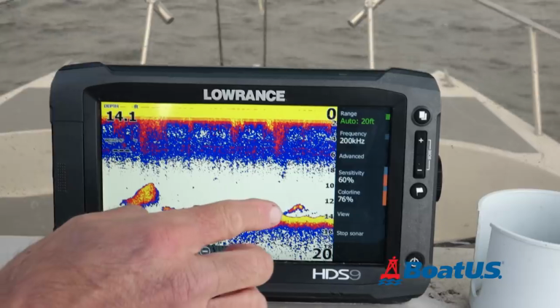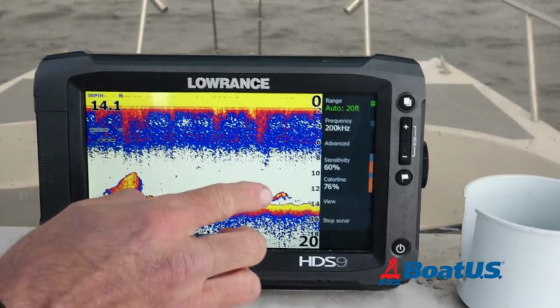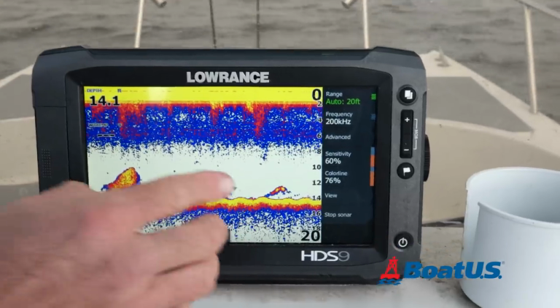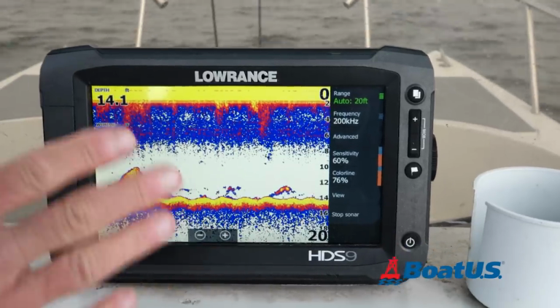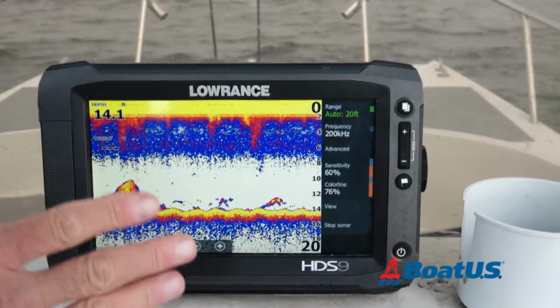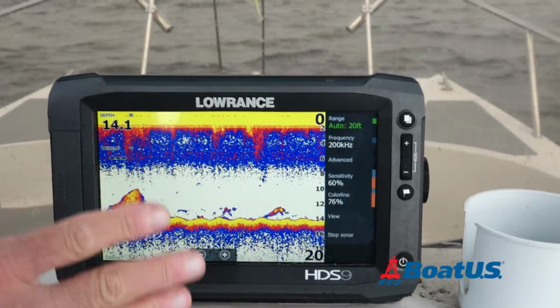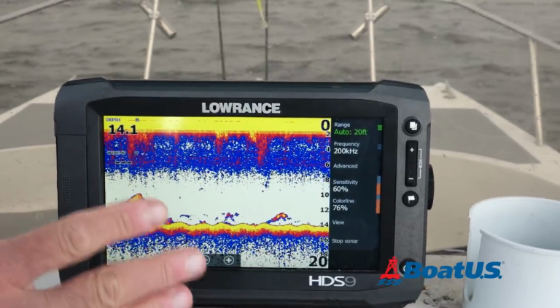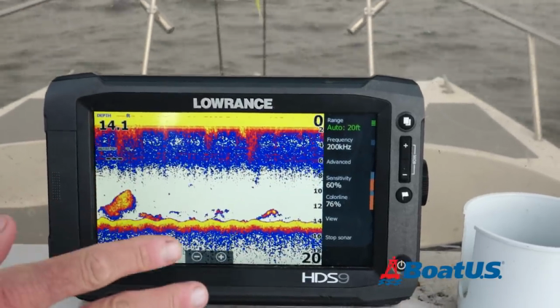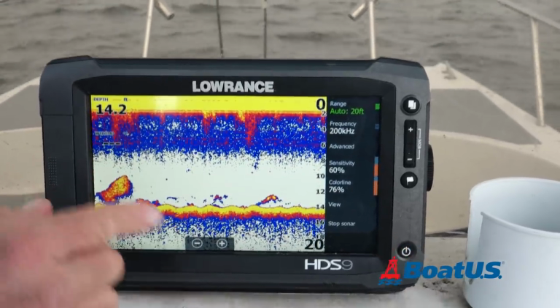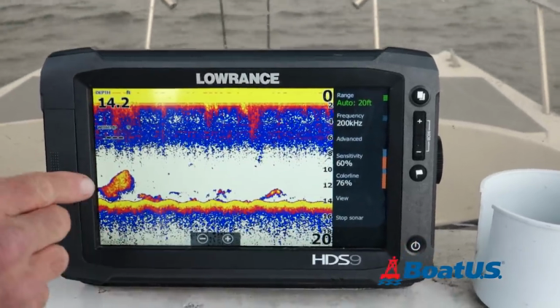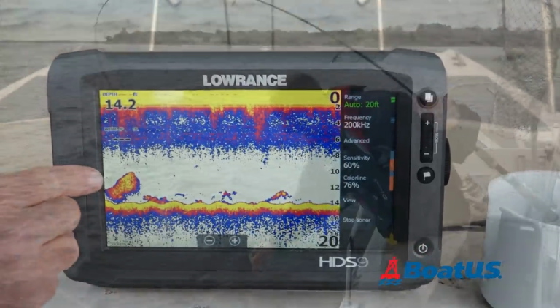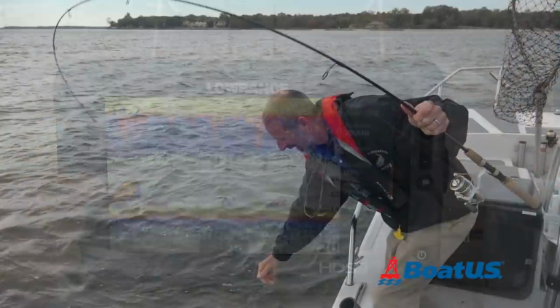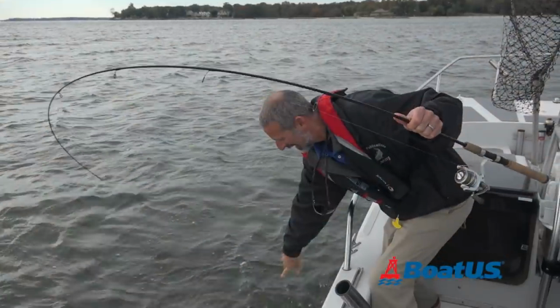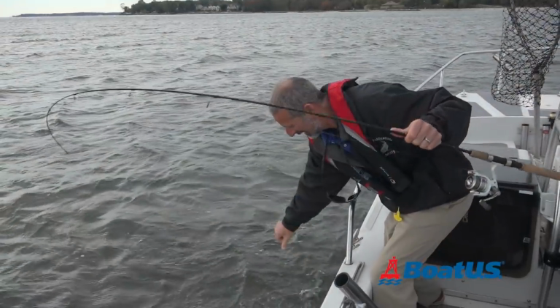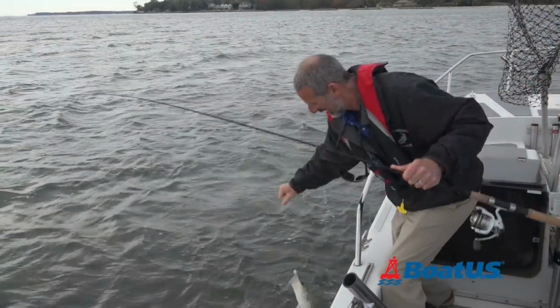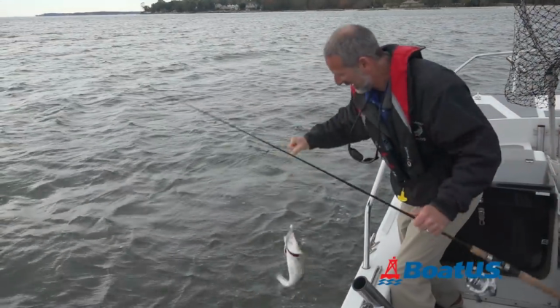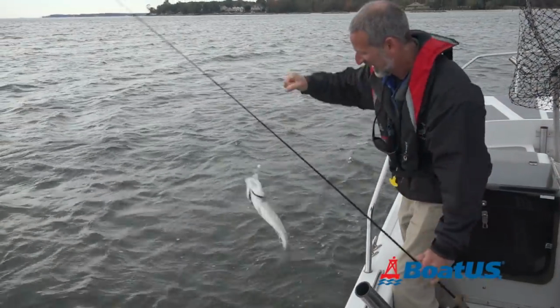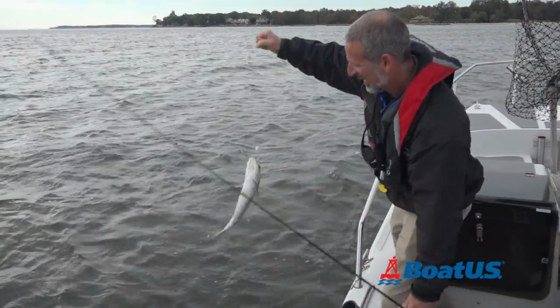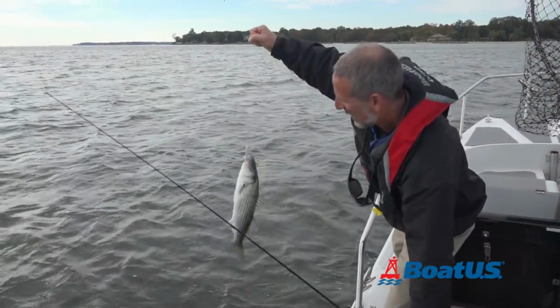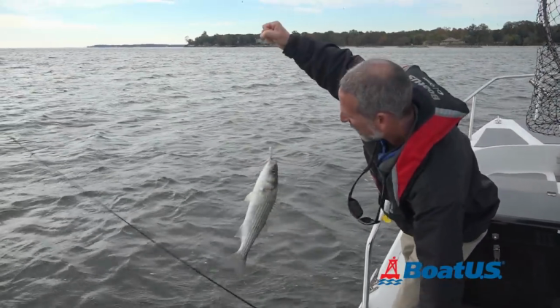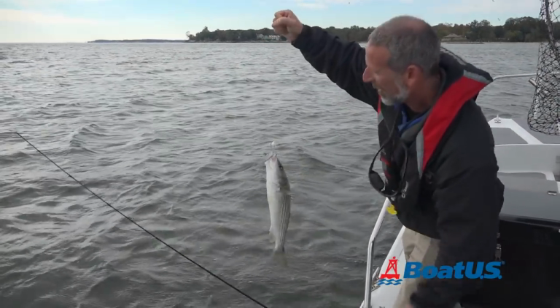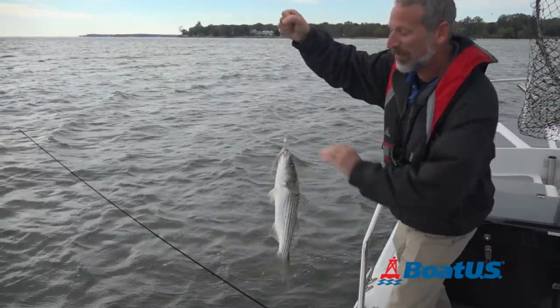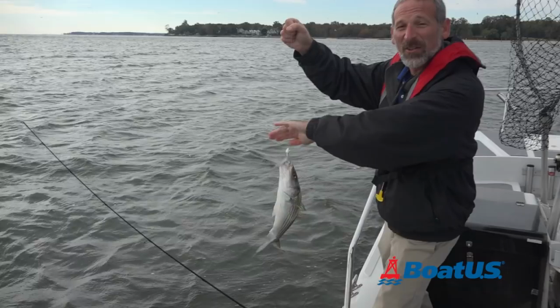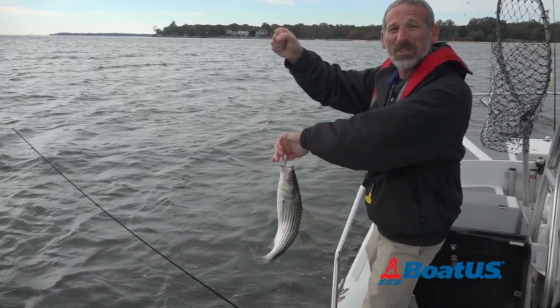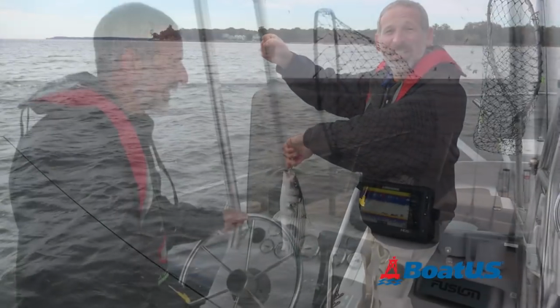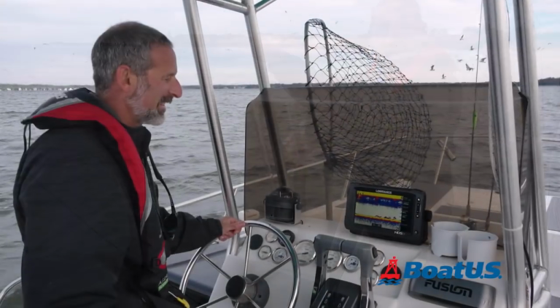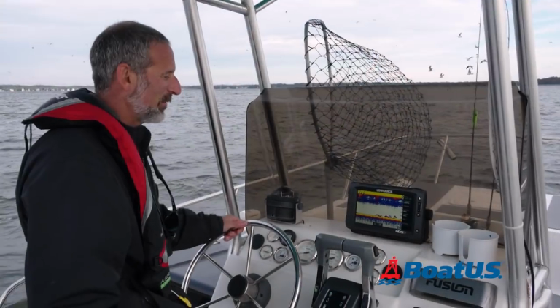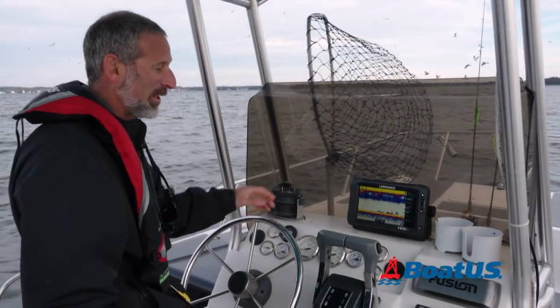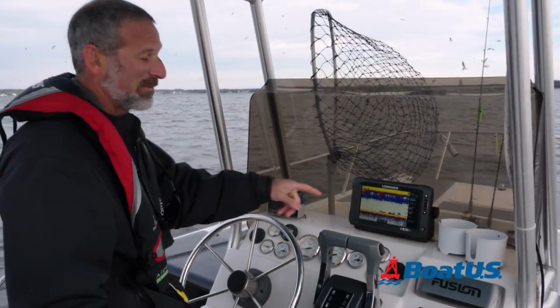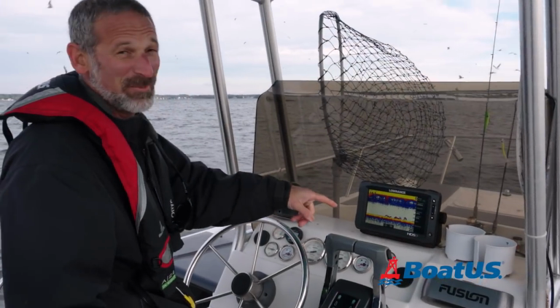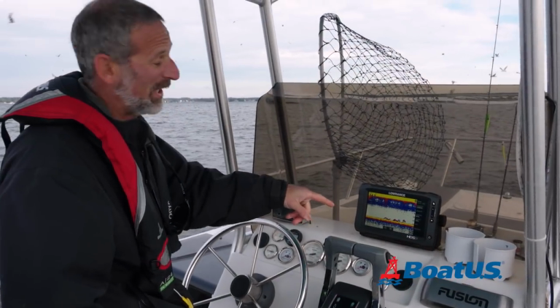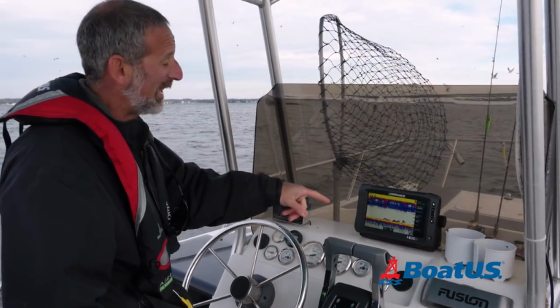Again, that's single larger fish as opposed to the big ball of bait — that's what we're looking for. Oh, there's a big boy there.